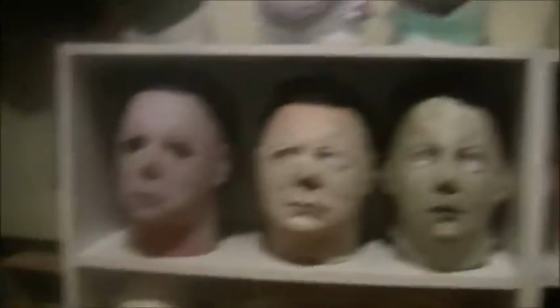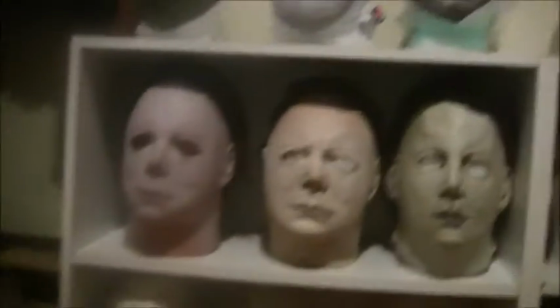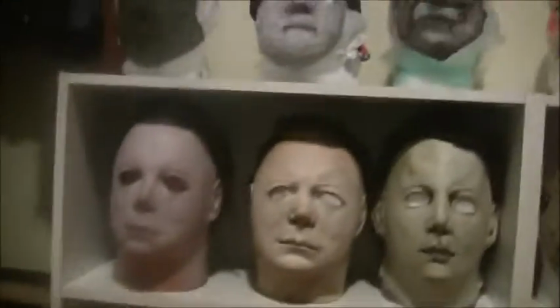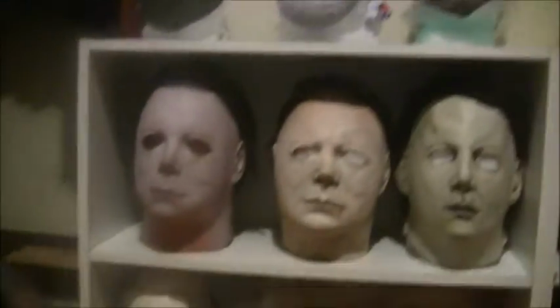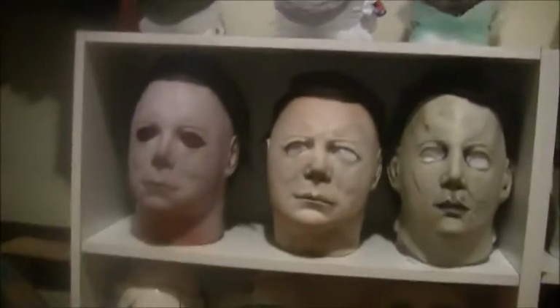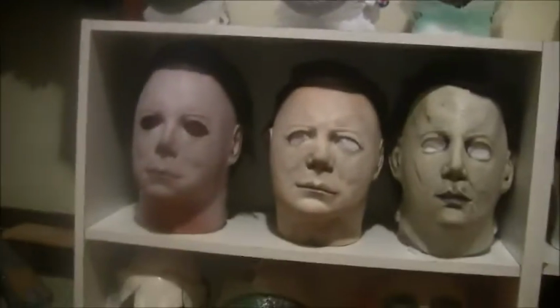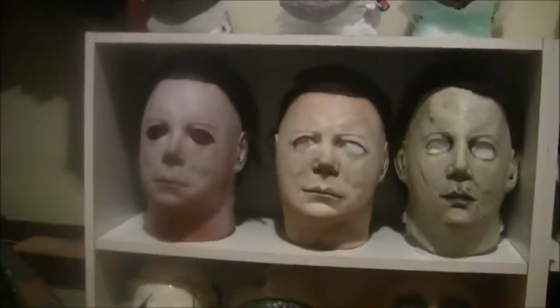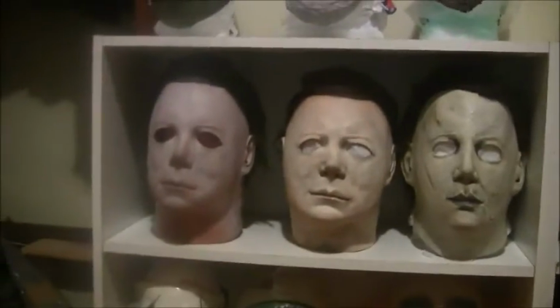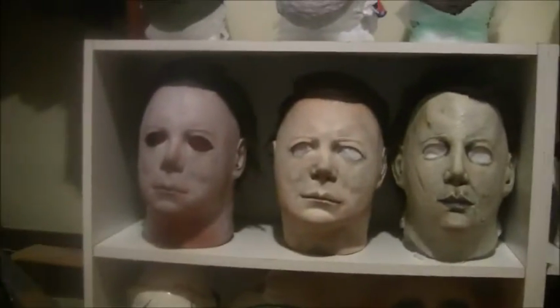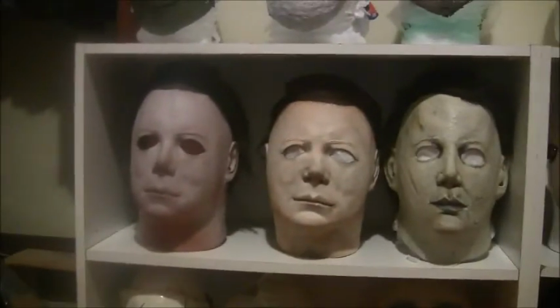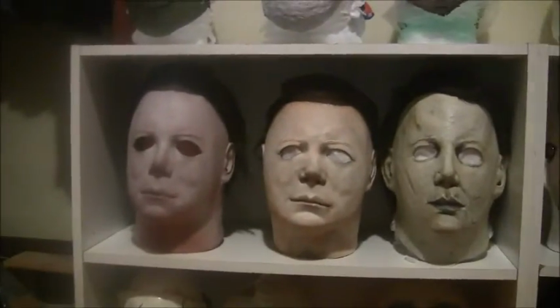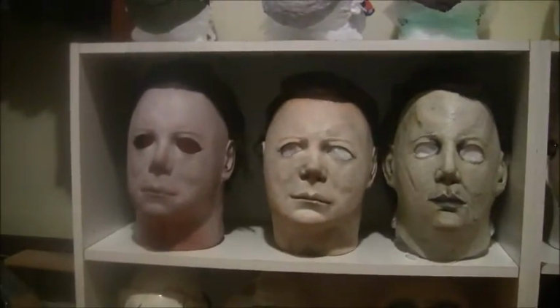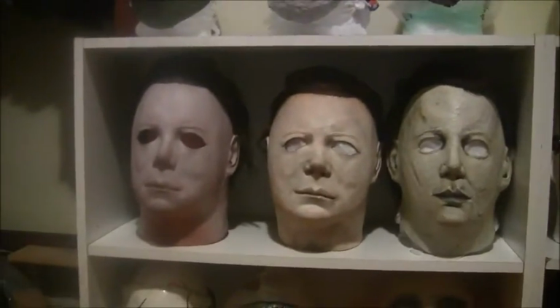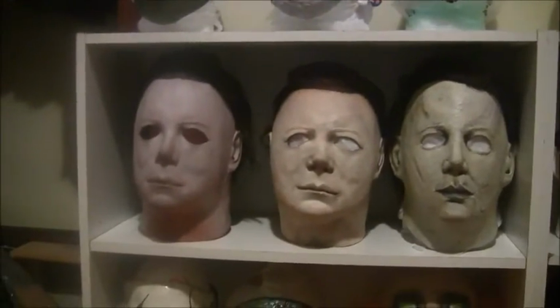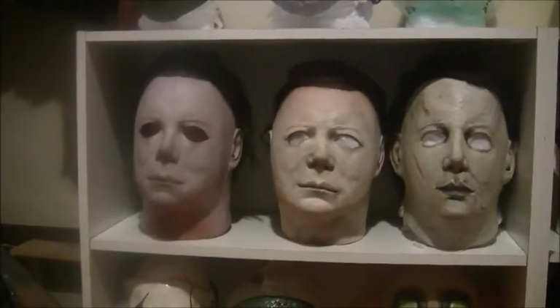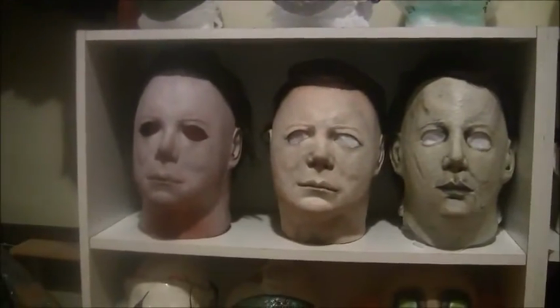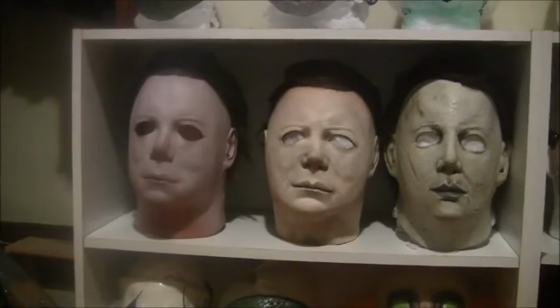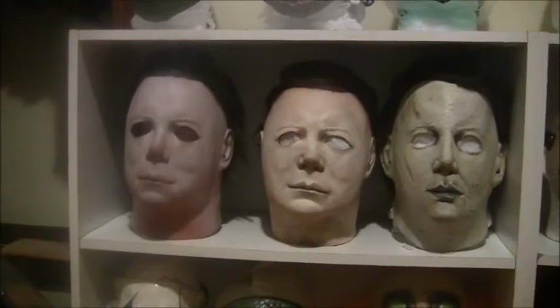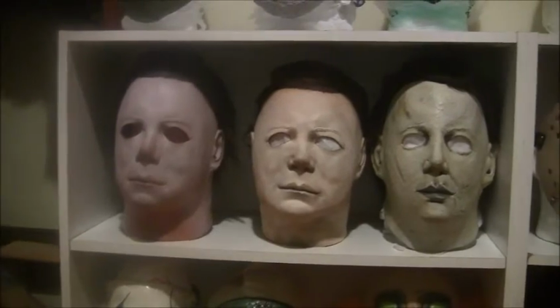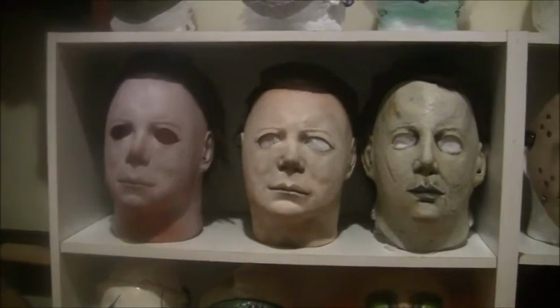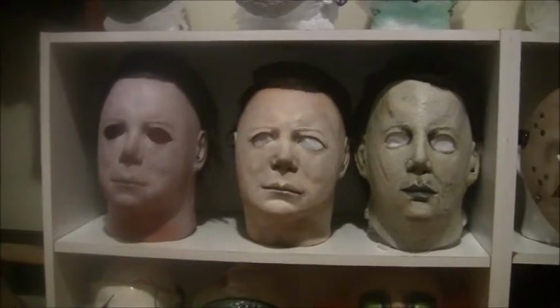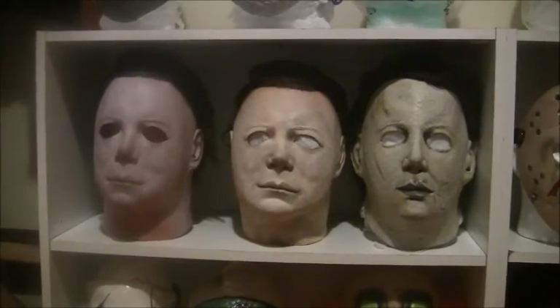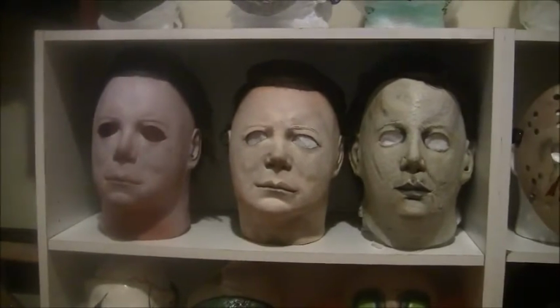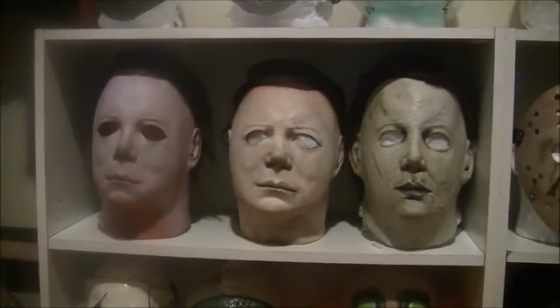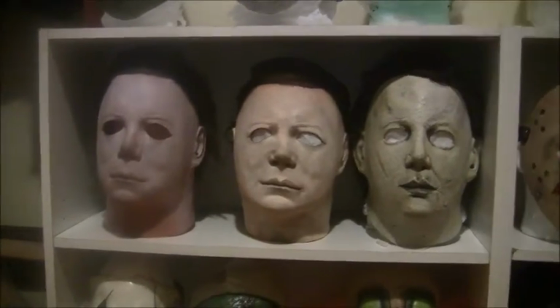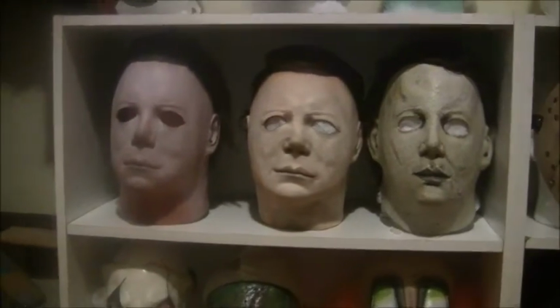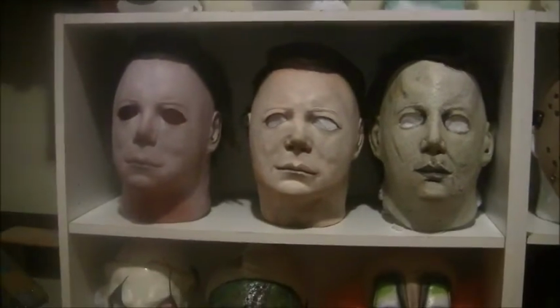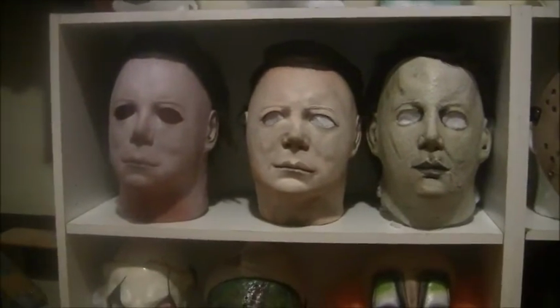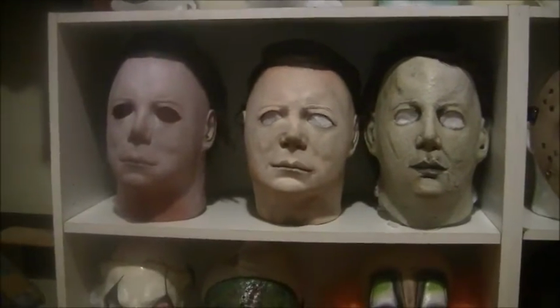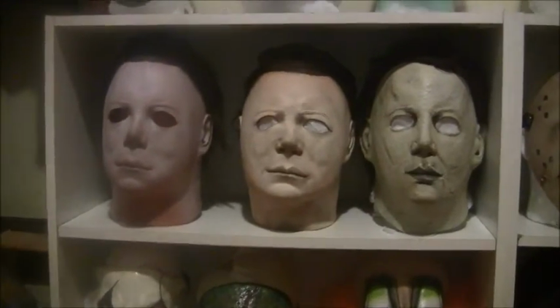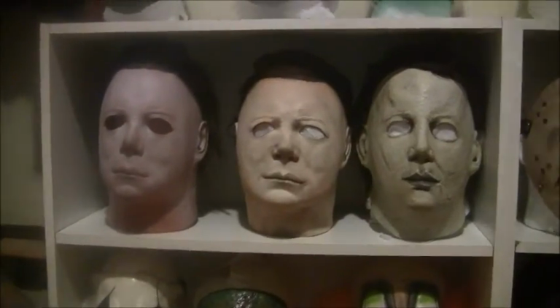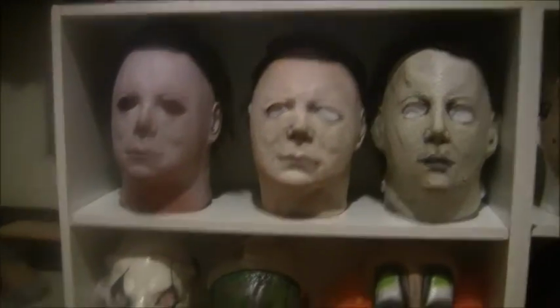Here we've got the Myers selection — H1, H2, and H6, which are my three favorite Myers masks.